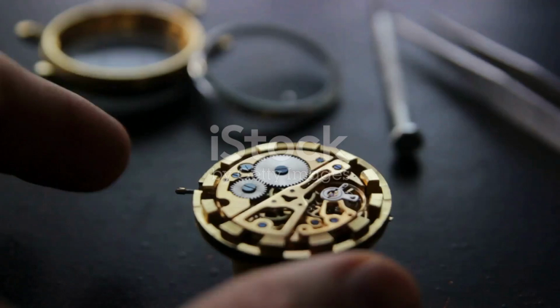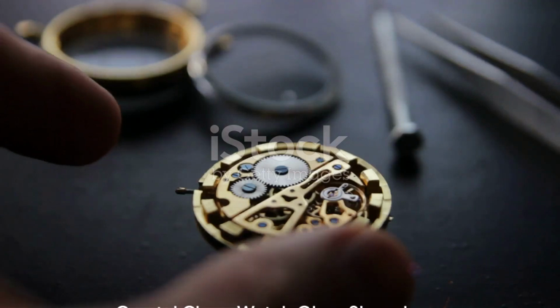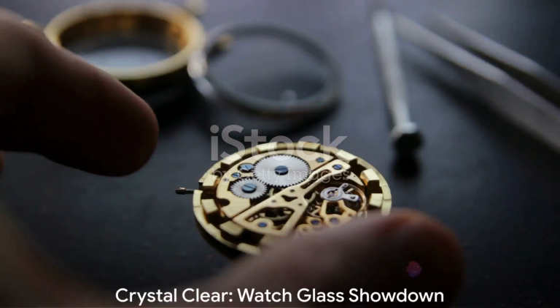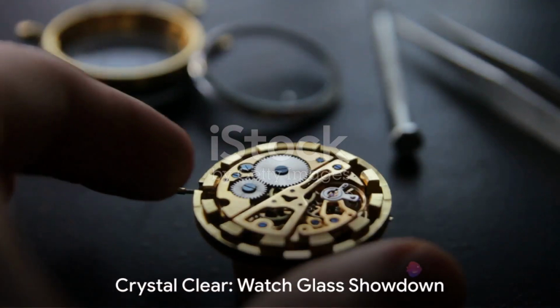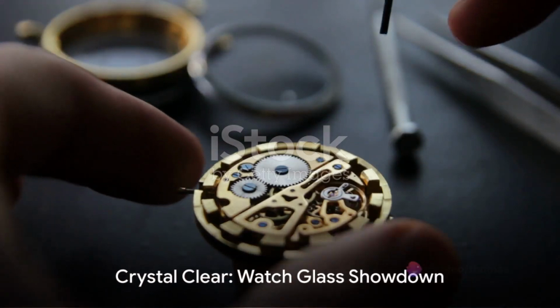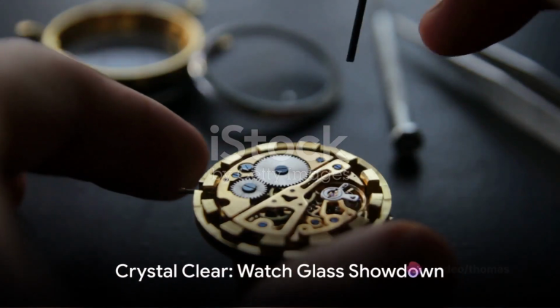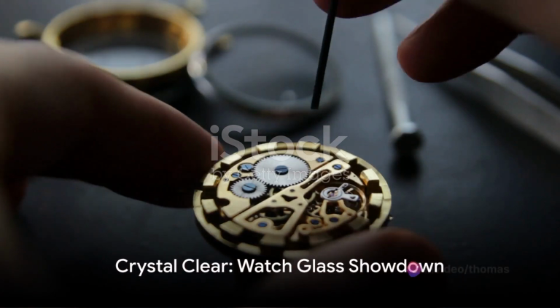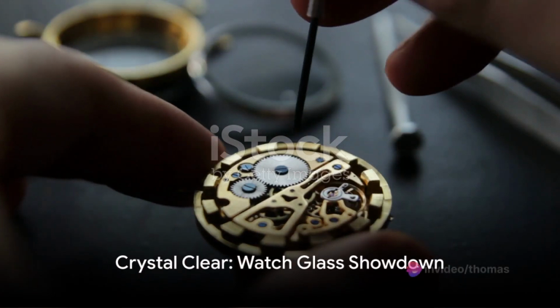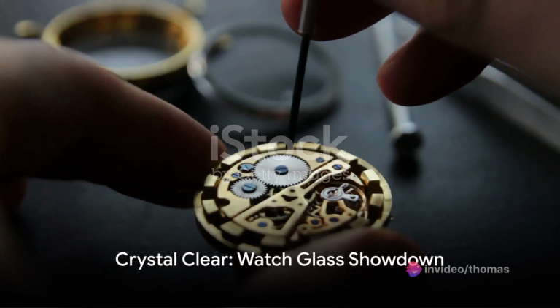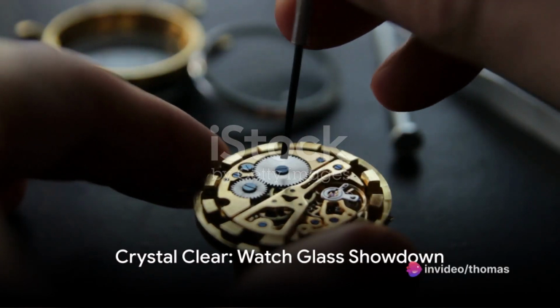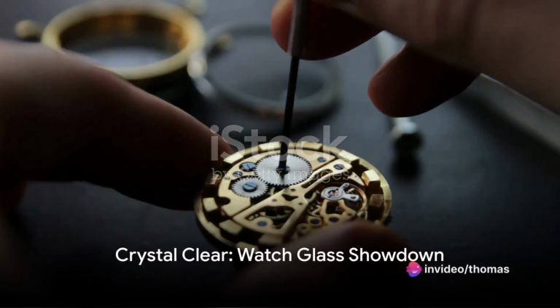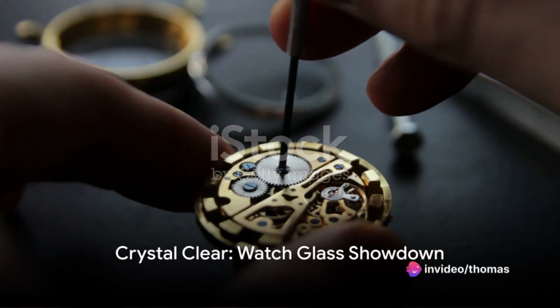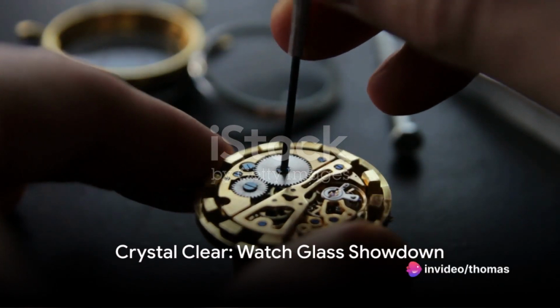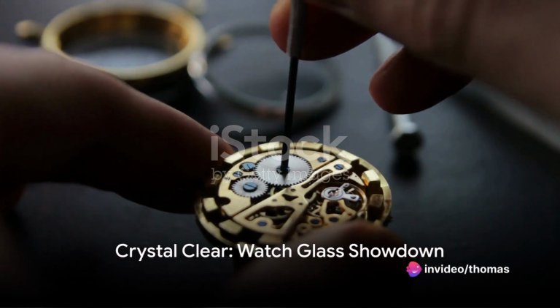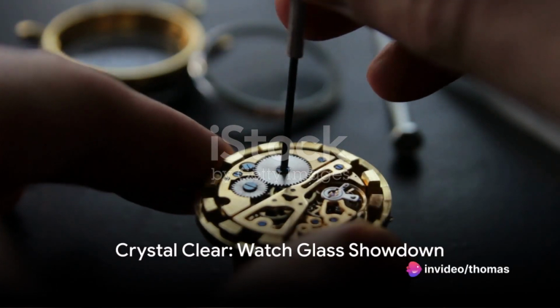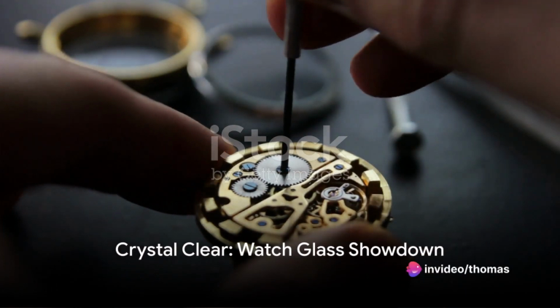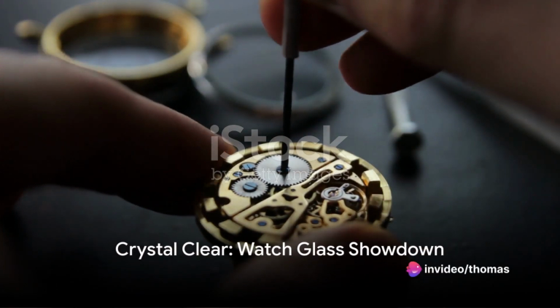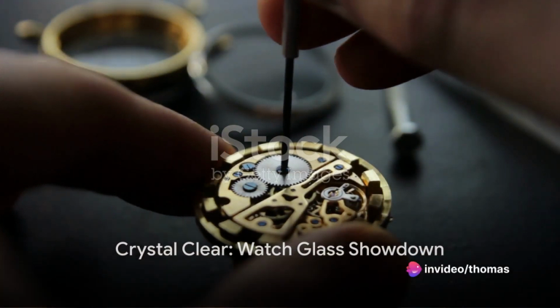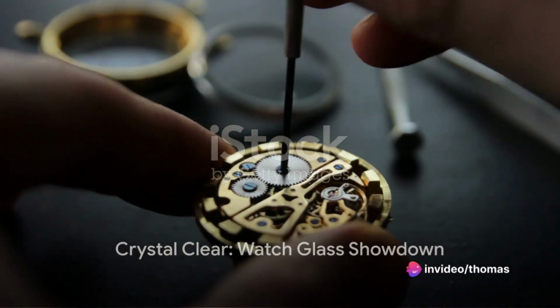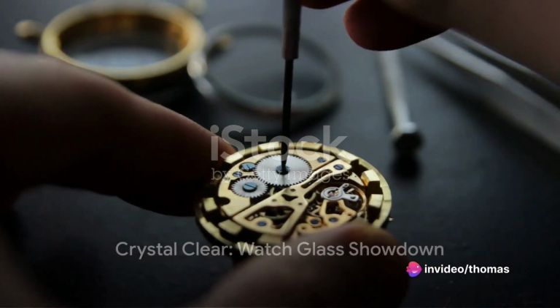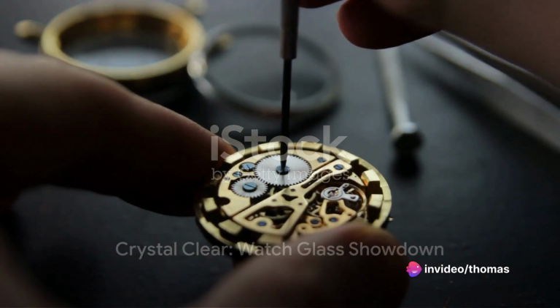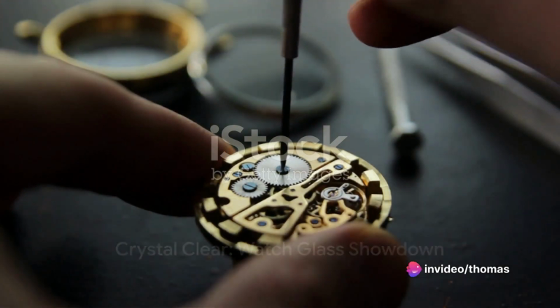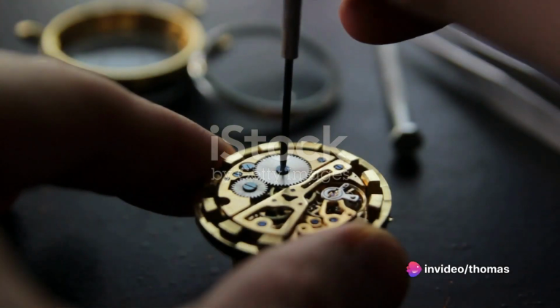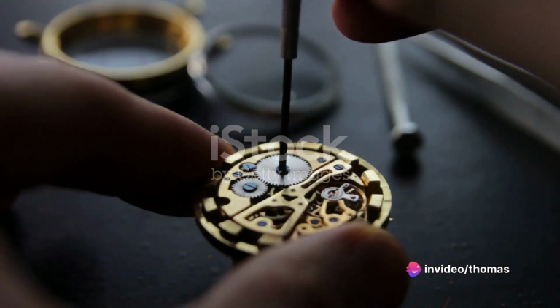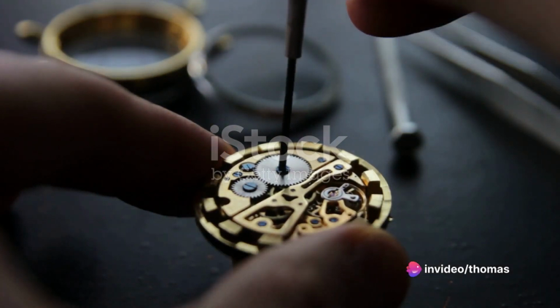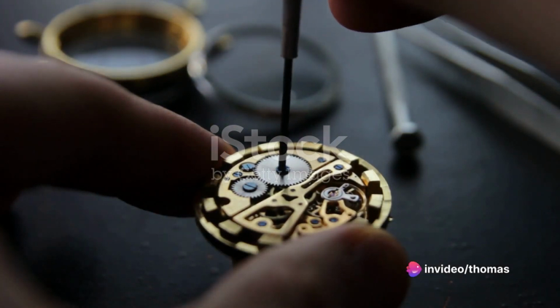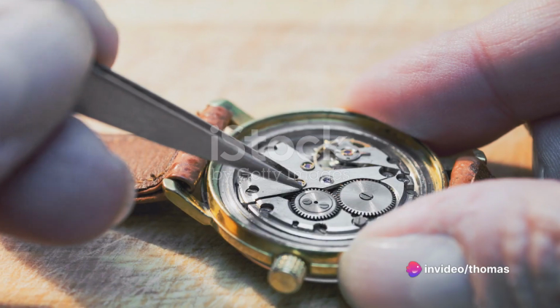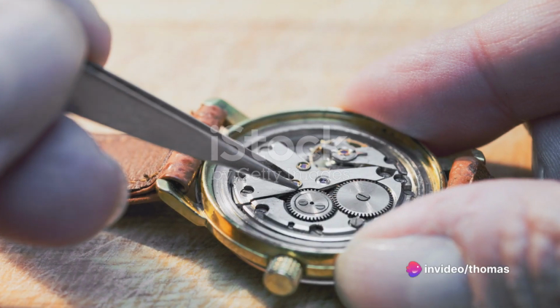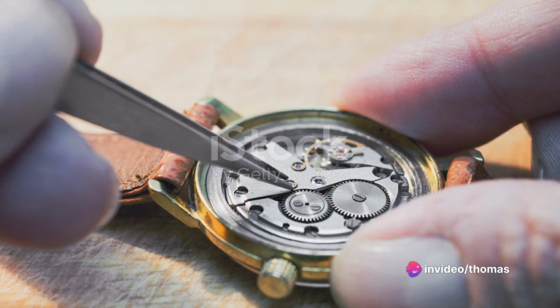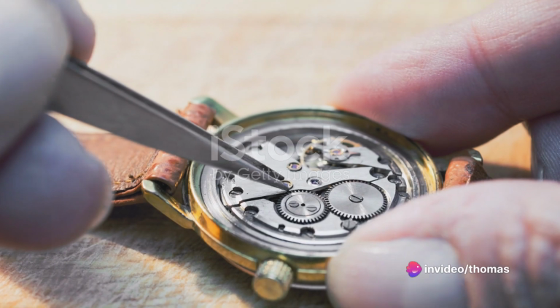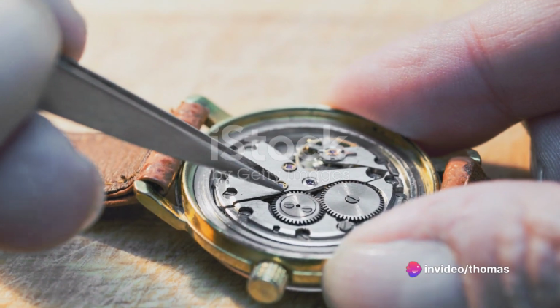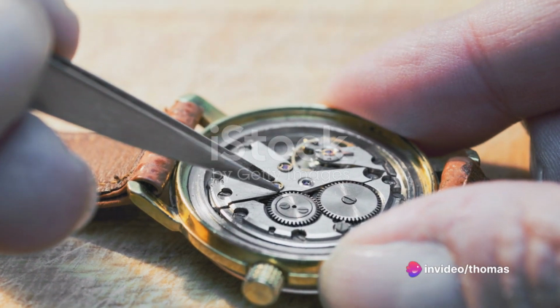G'day and welcome to a minute of enlightenment. Today we're diving into the world of watch crystals.